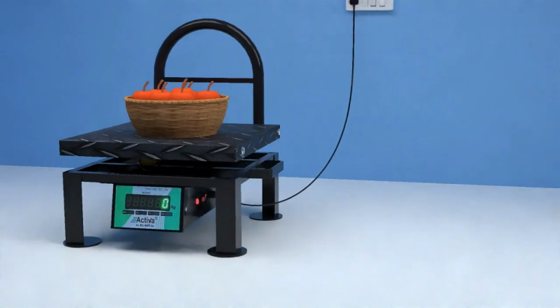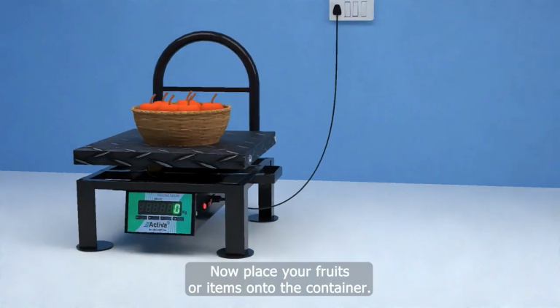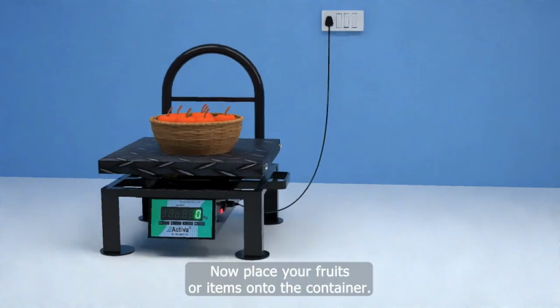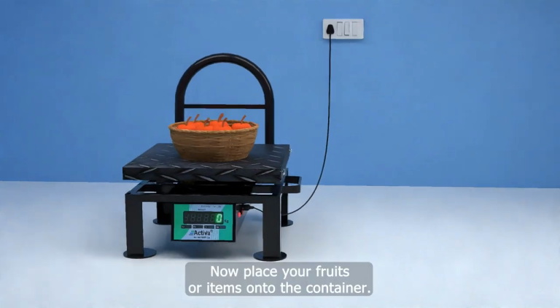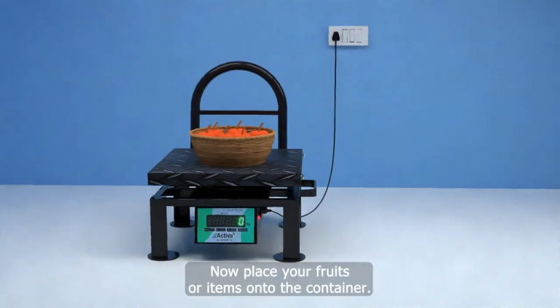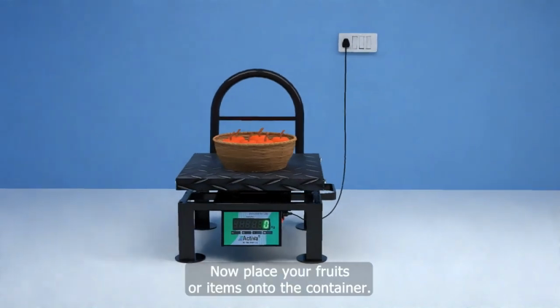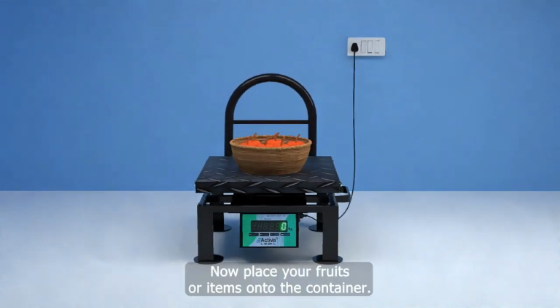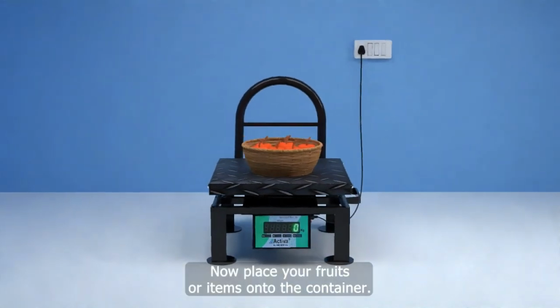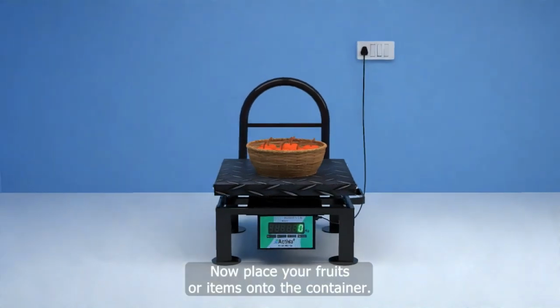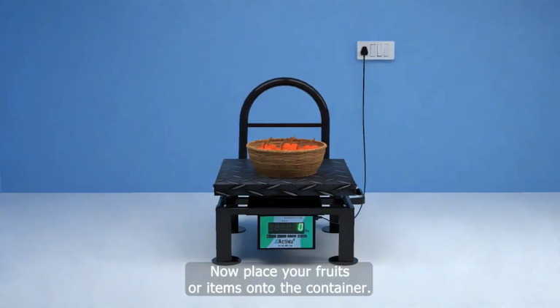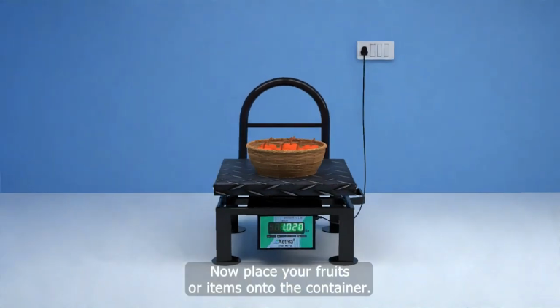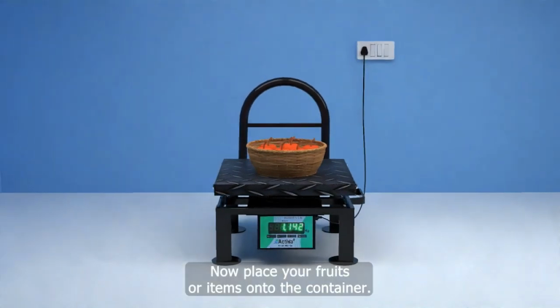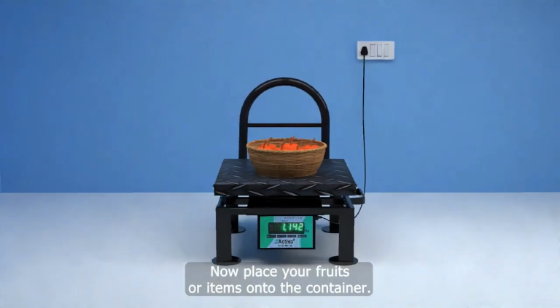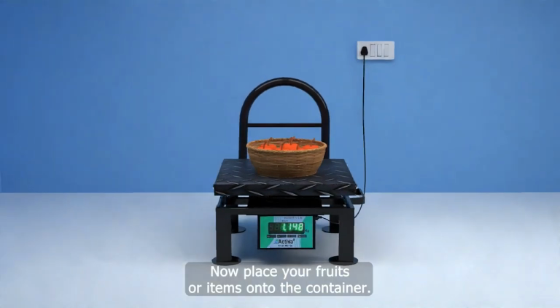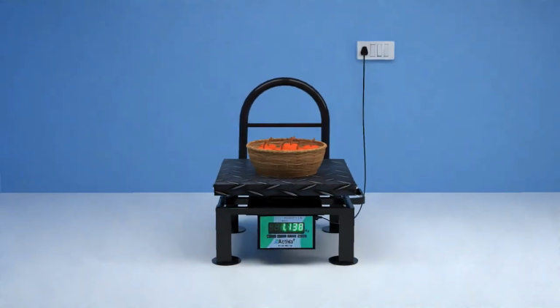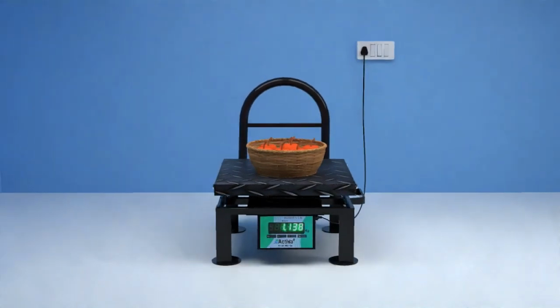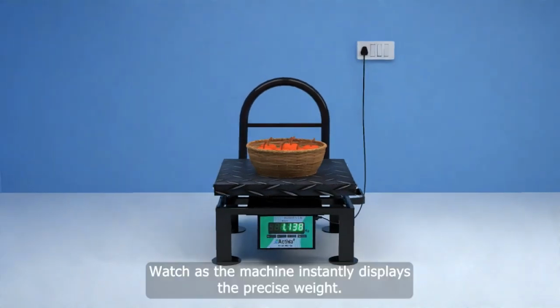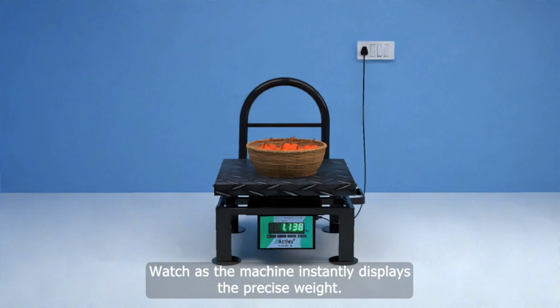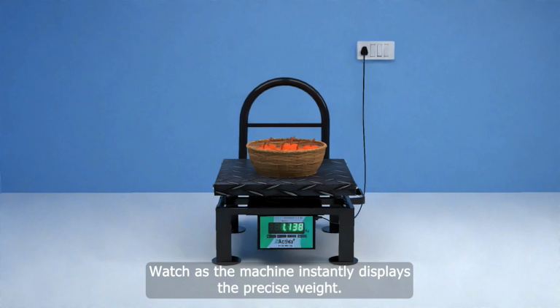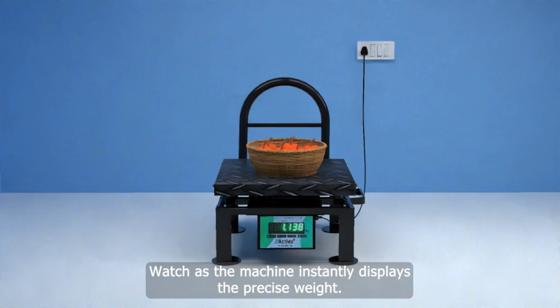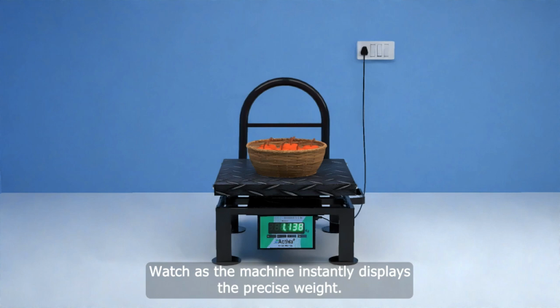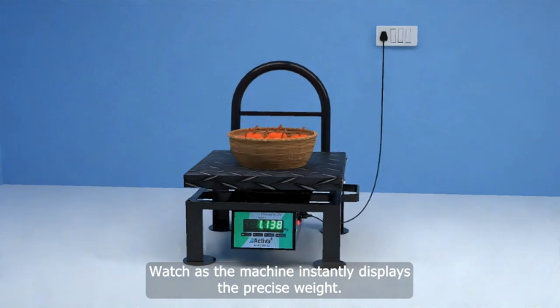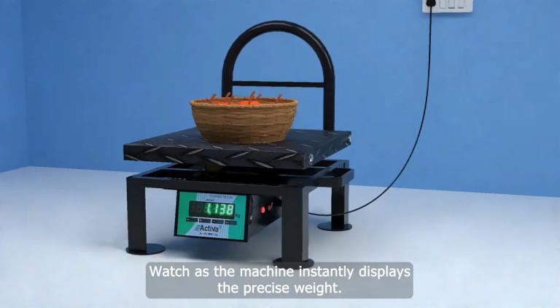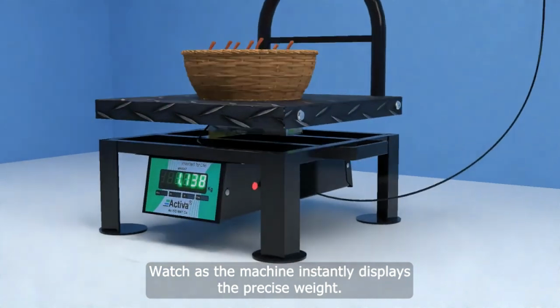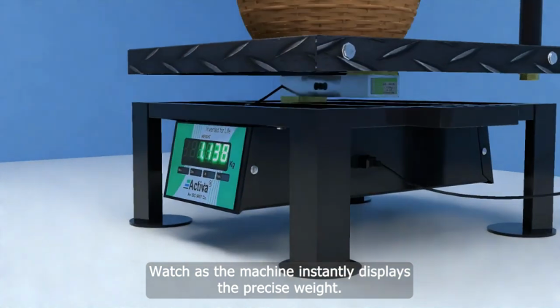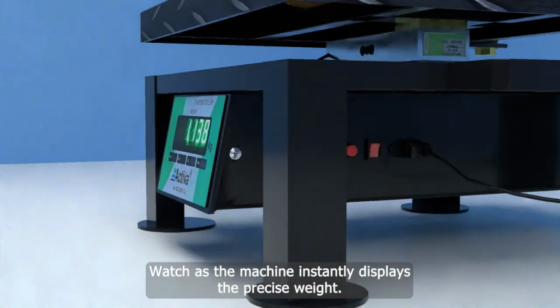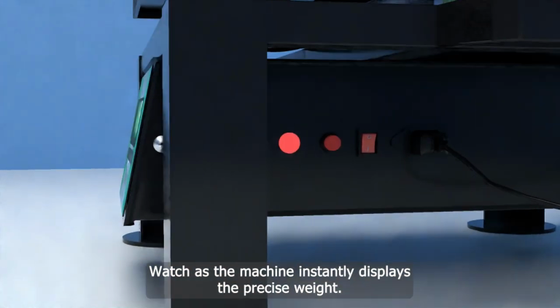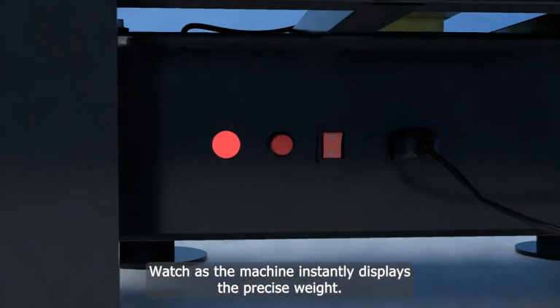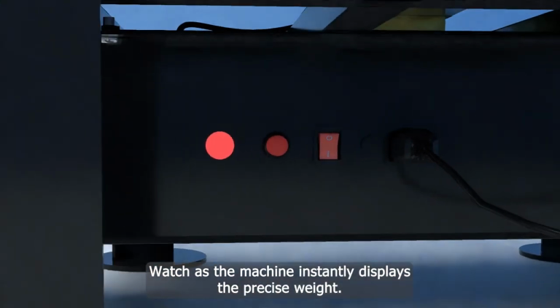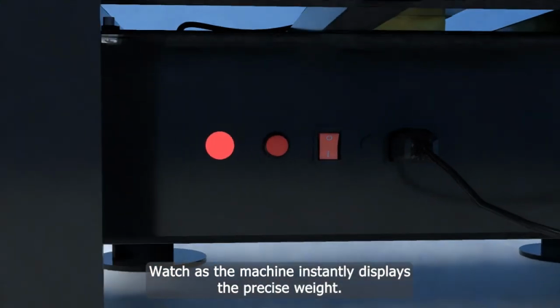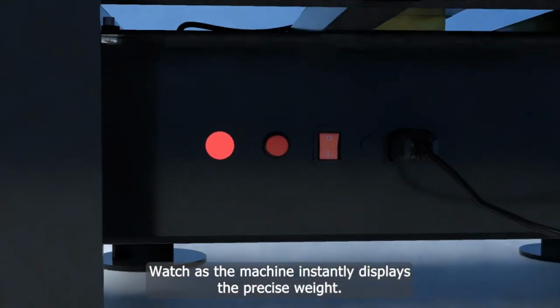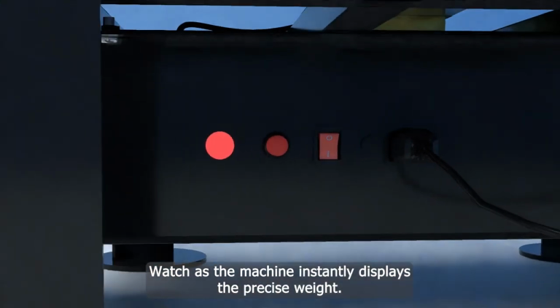Now, place your fruits or items onto the container. Watch as the machine instantly displays the precise weight.